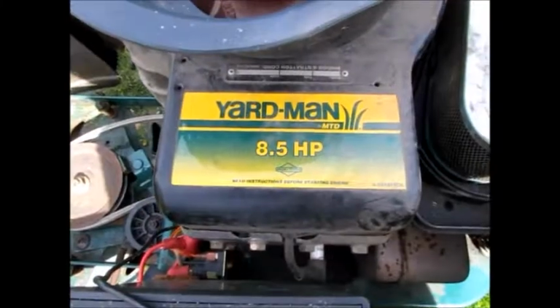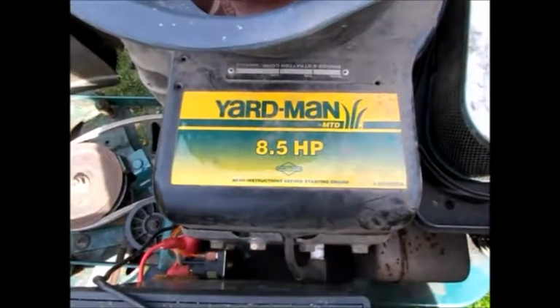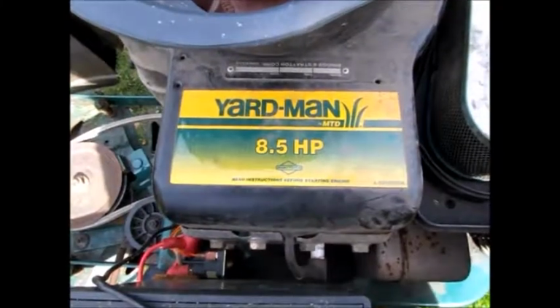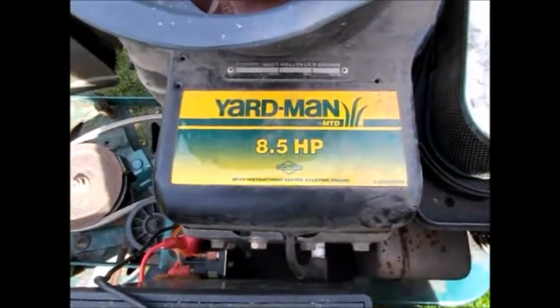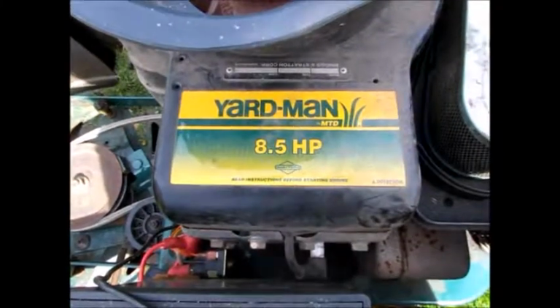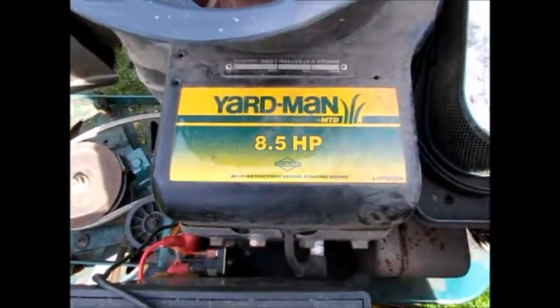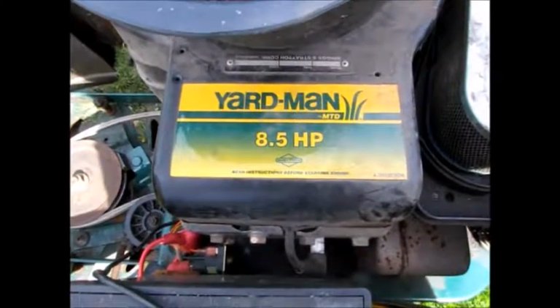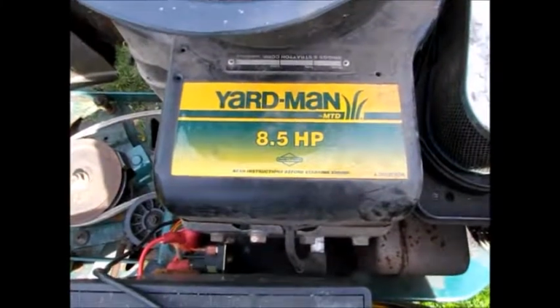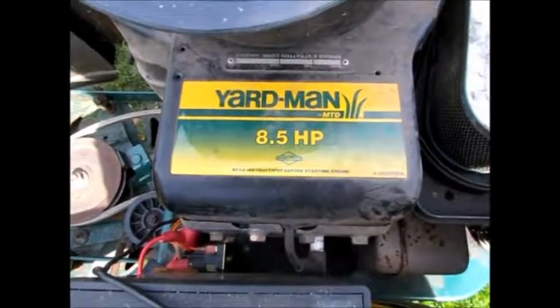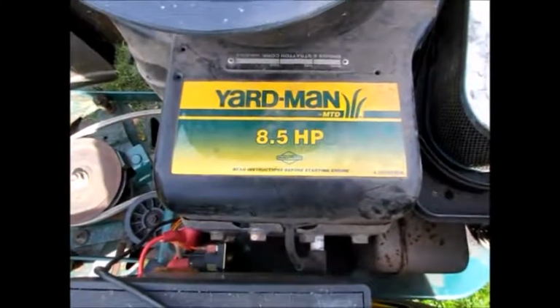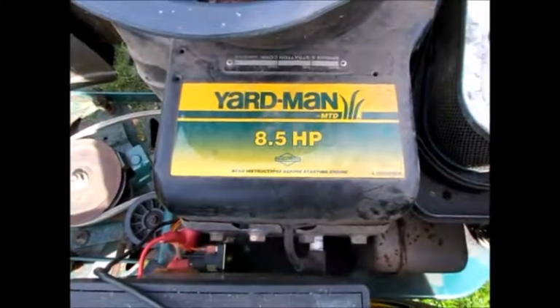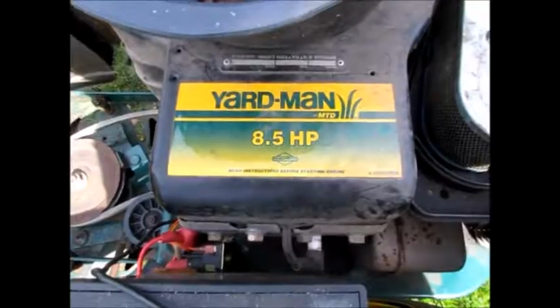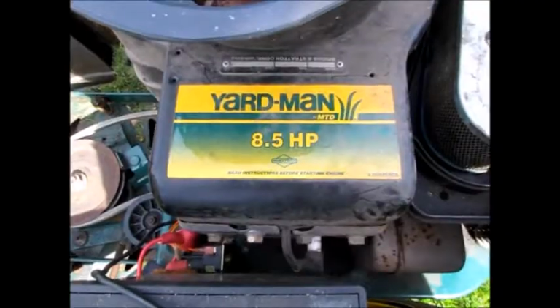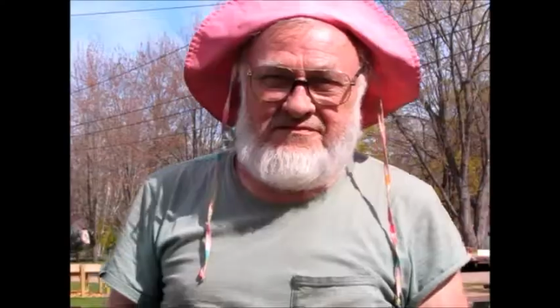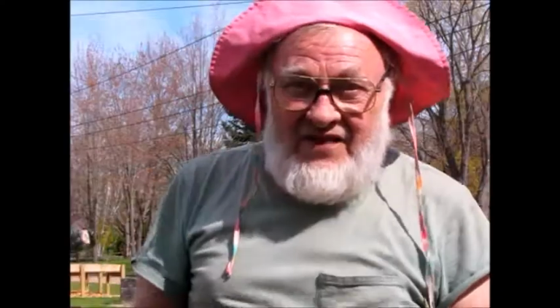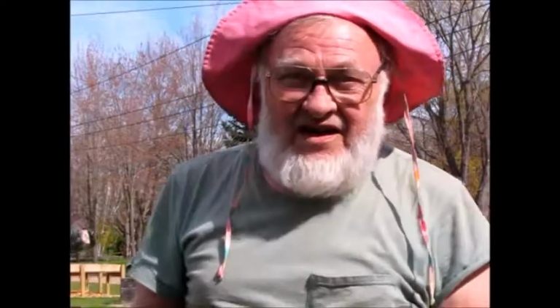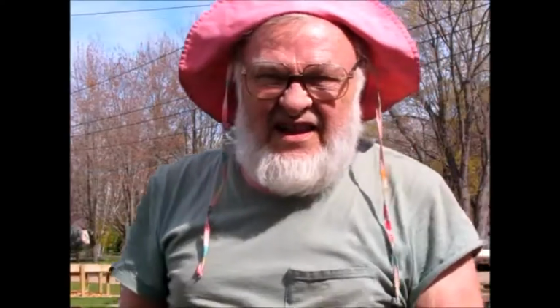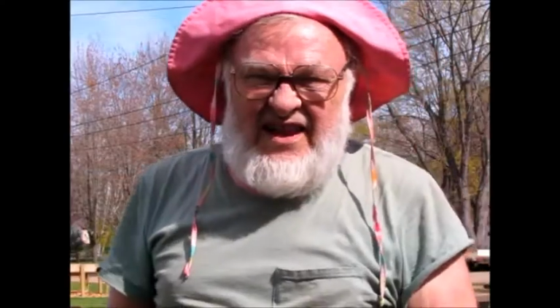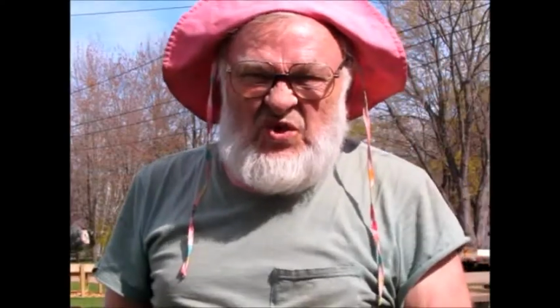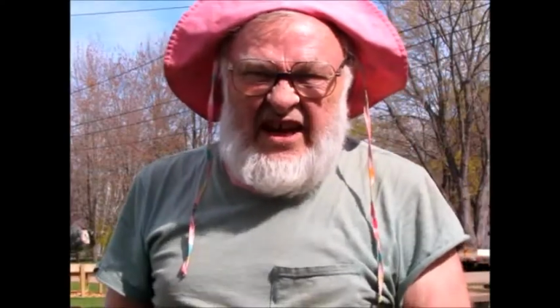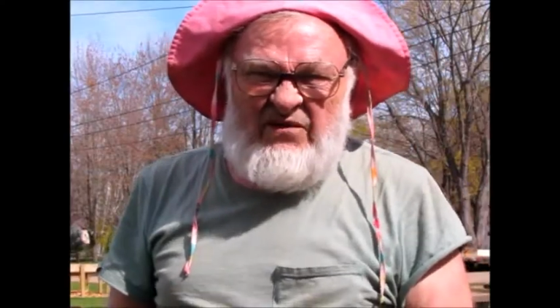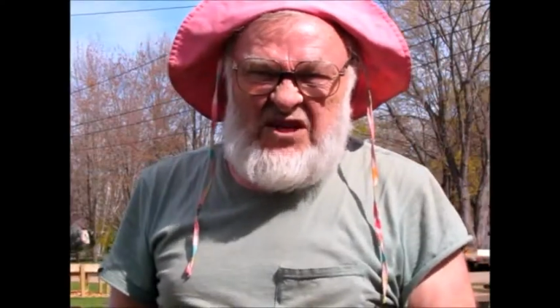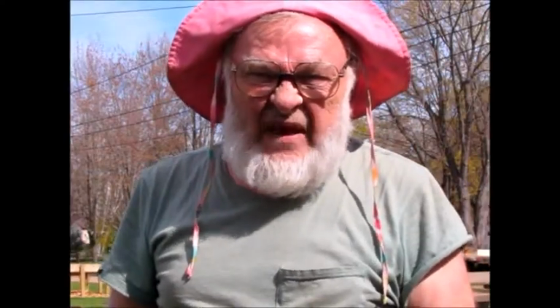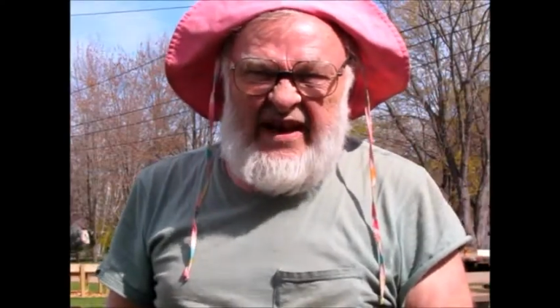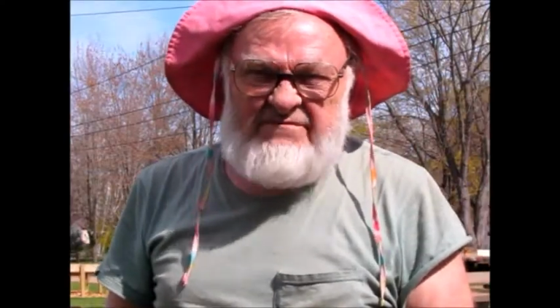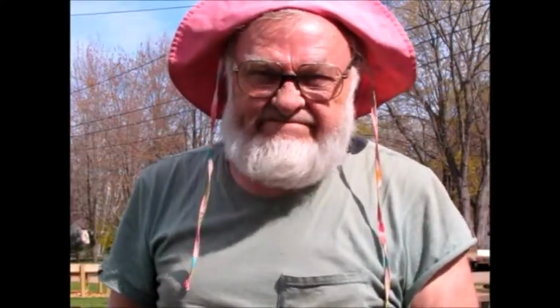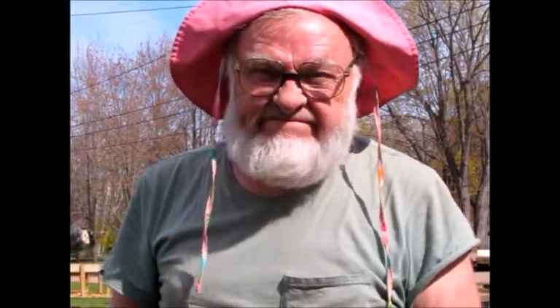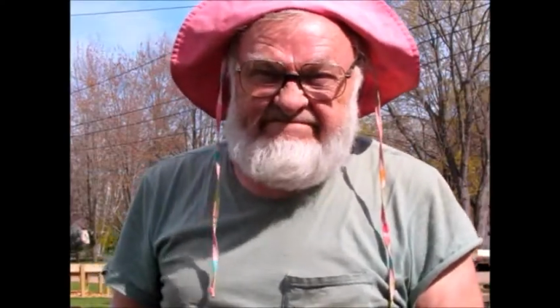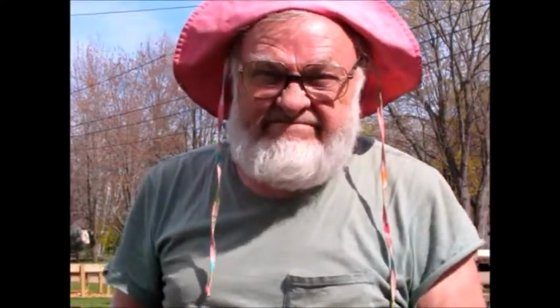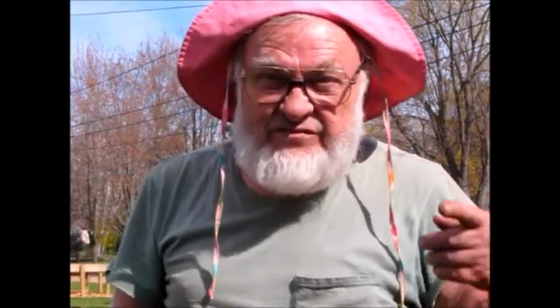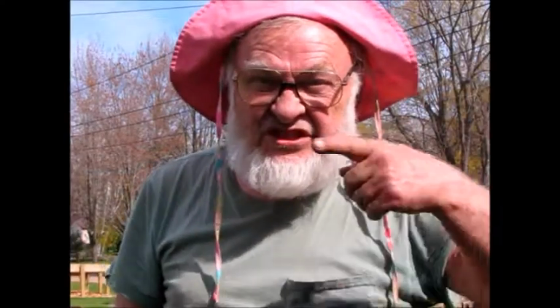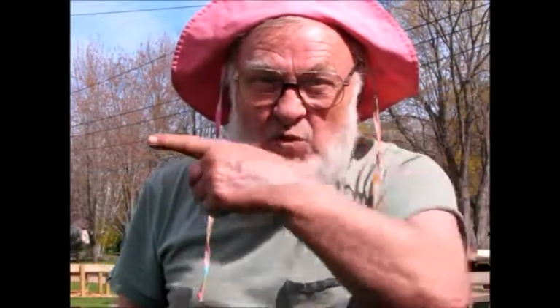Yard man, 8.5 horsepower. Let's go take it for a spin. Zoom!